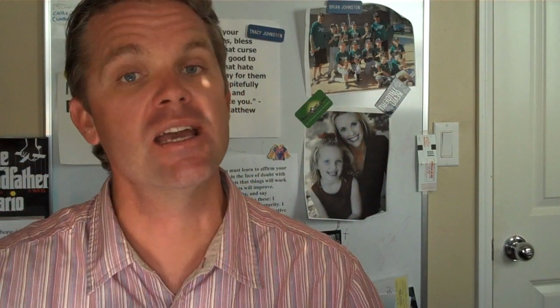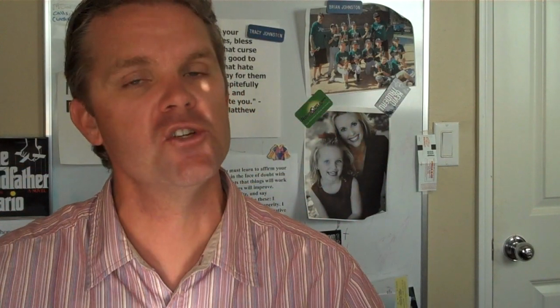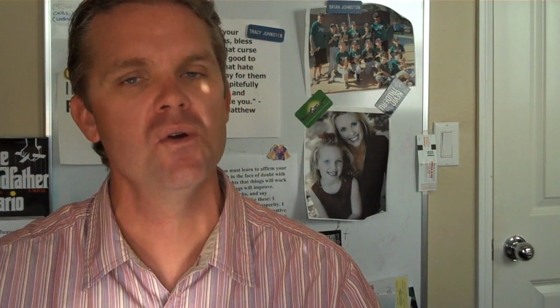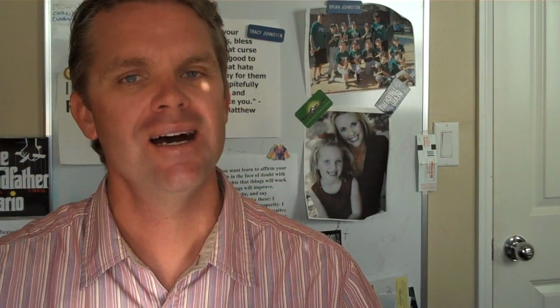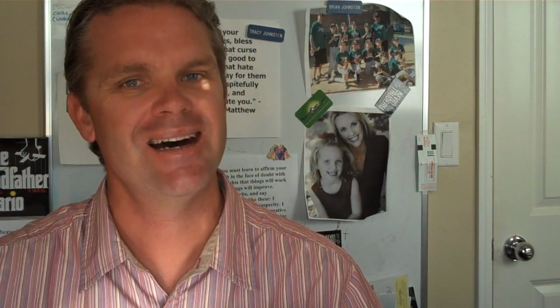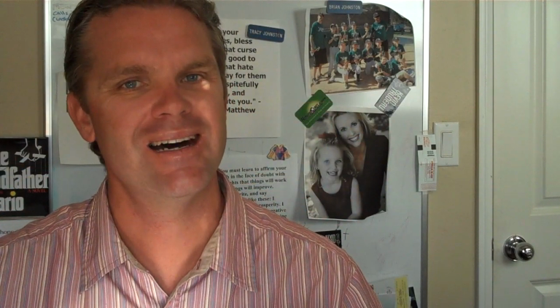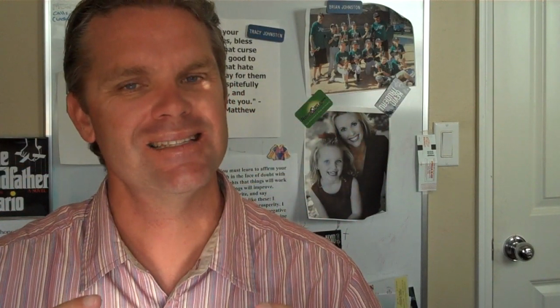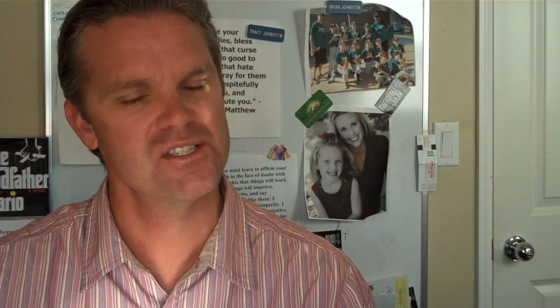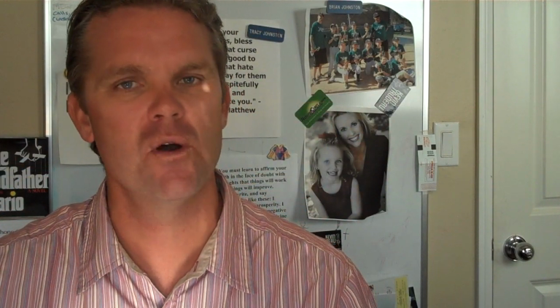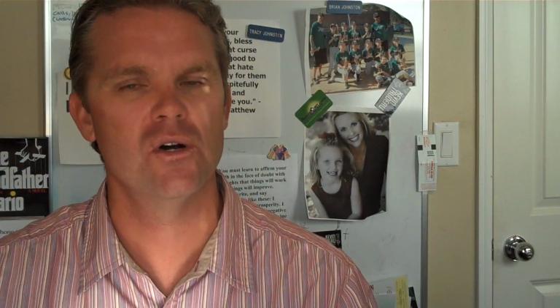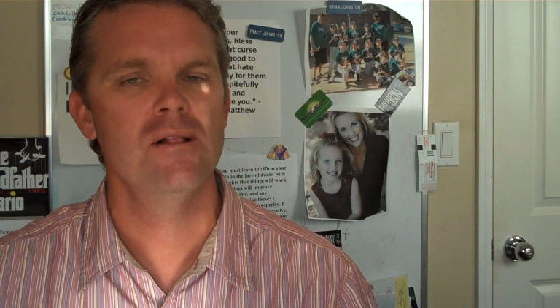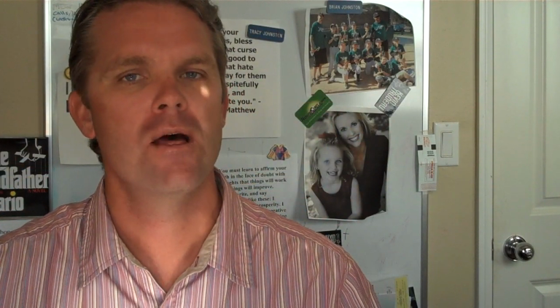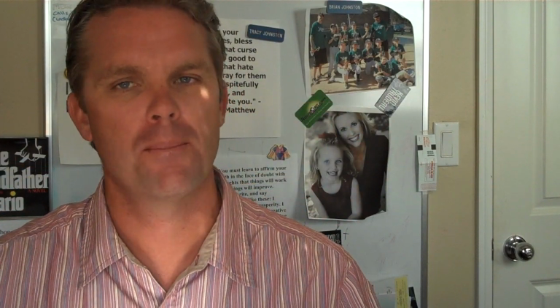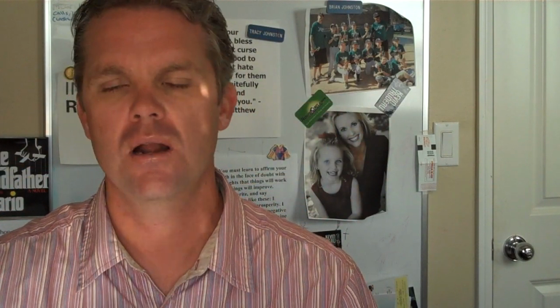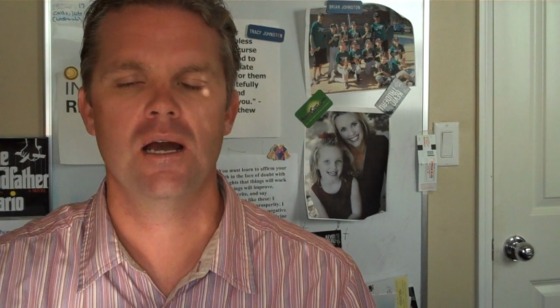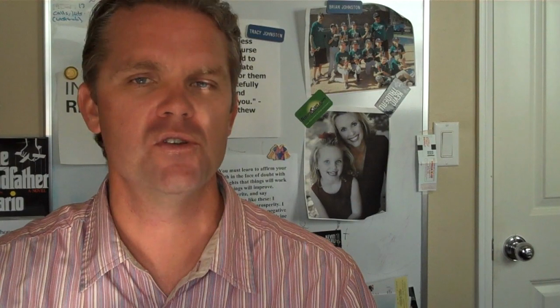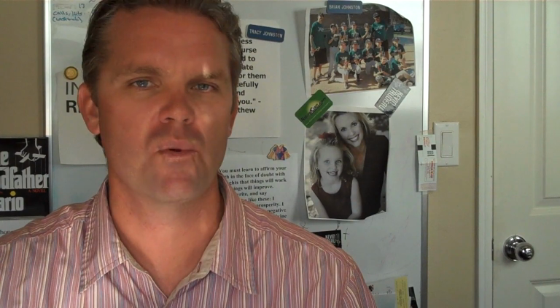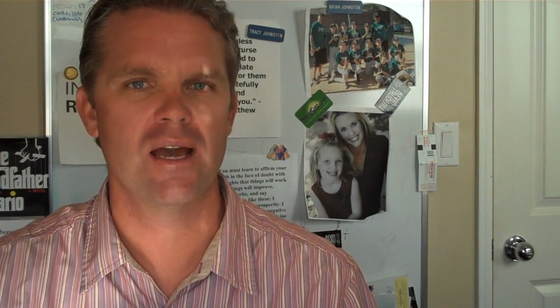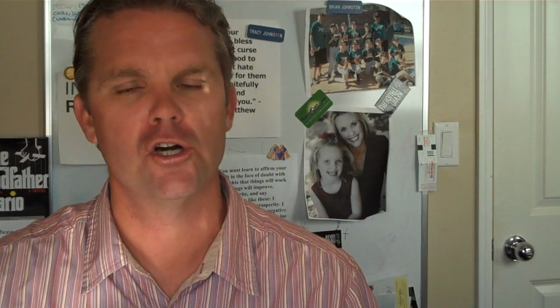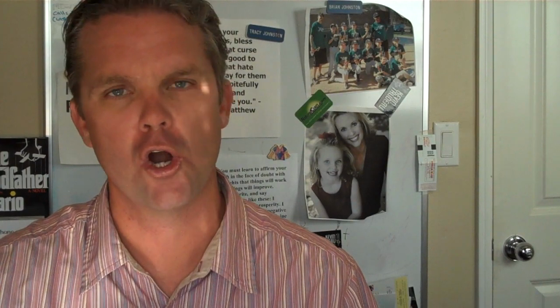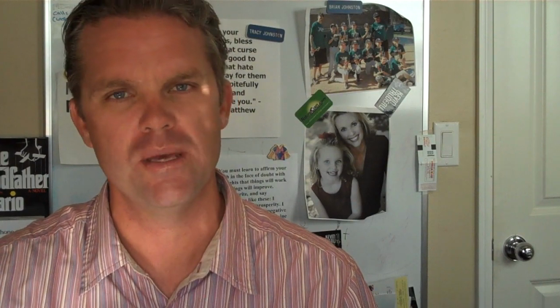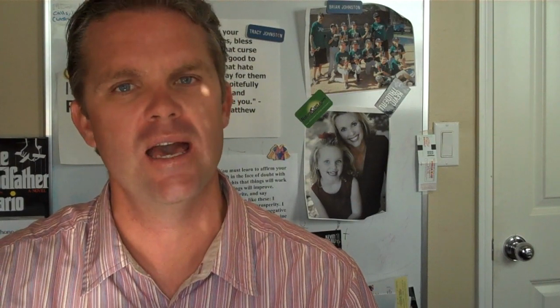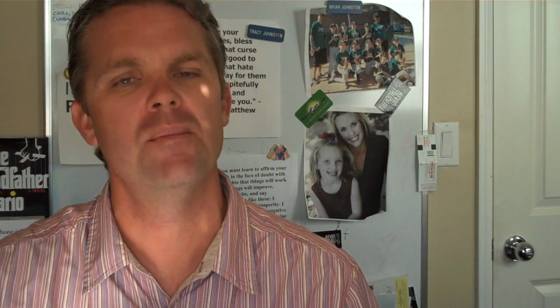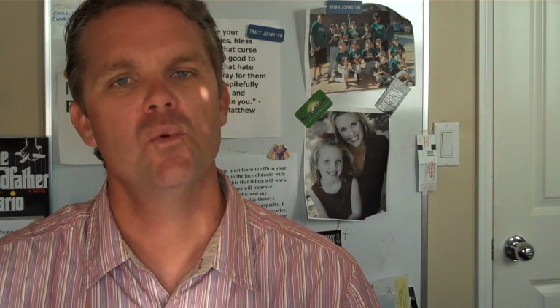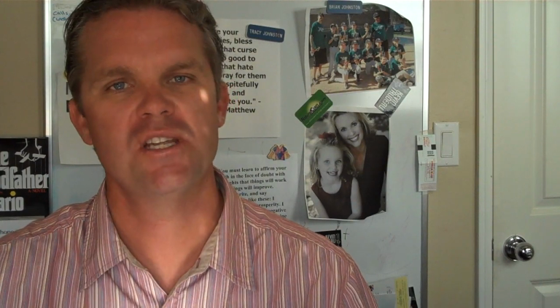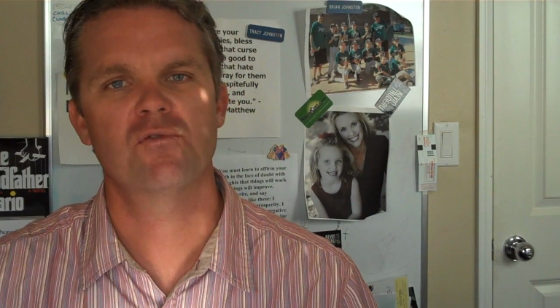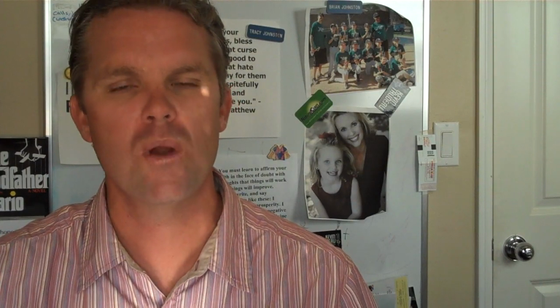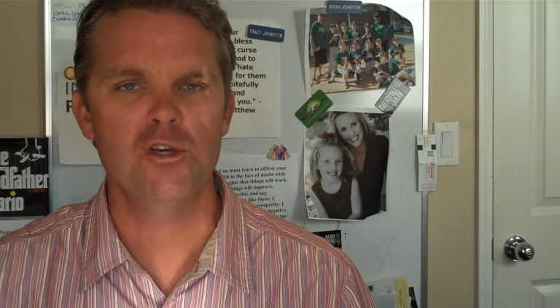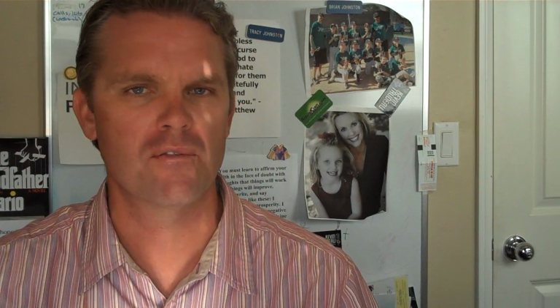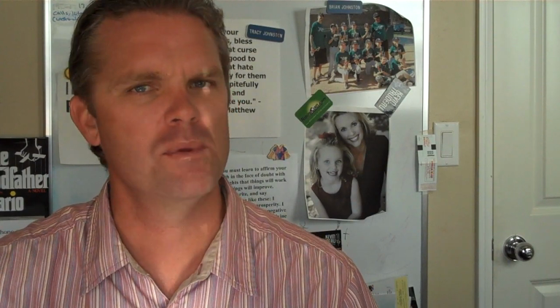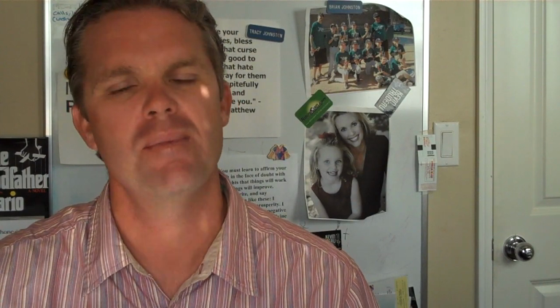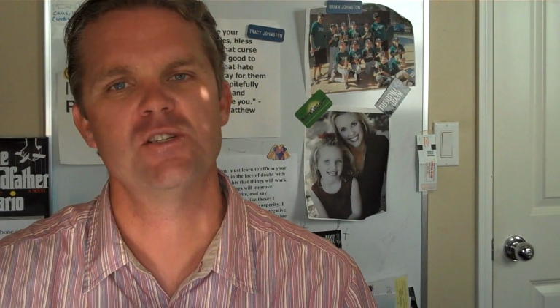I'm going to do a testimonial on a product I'm using right now called RPM, which stands for Revenue Performance Management.